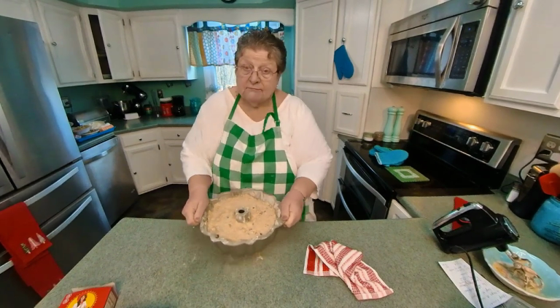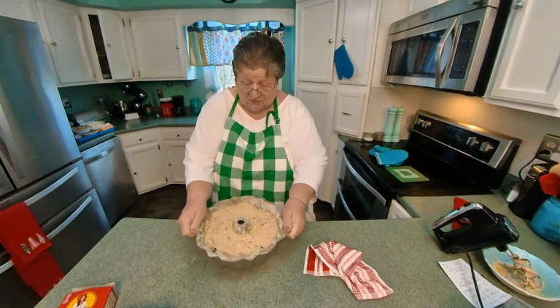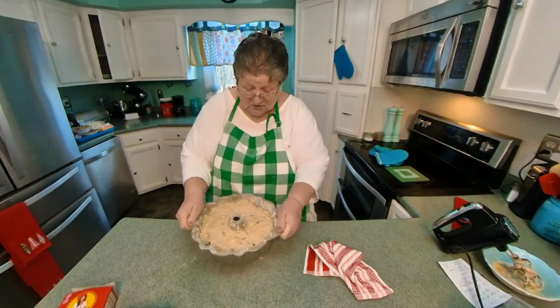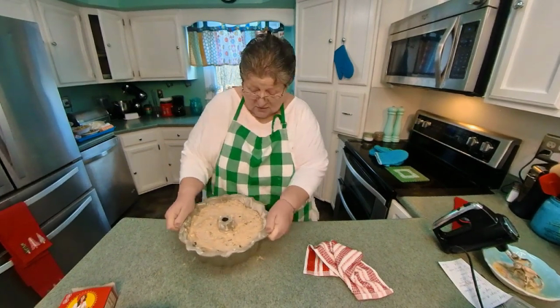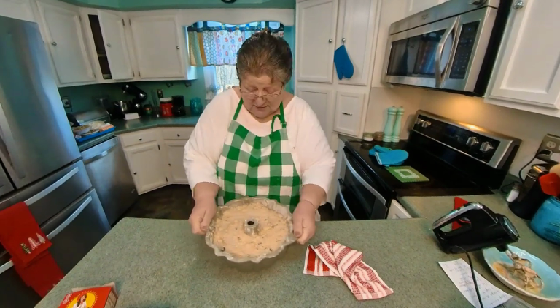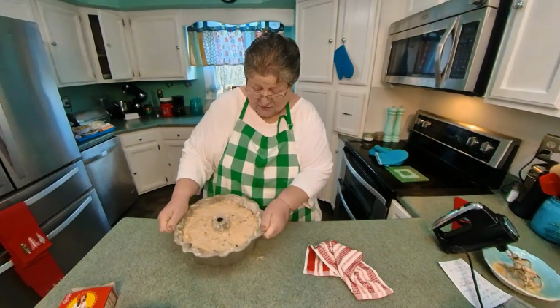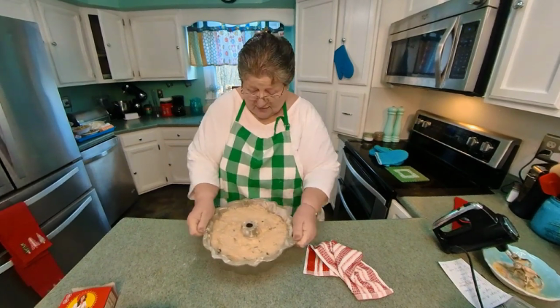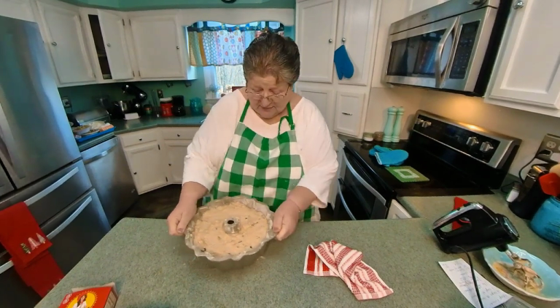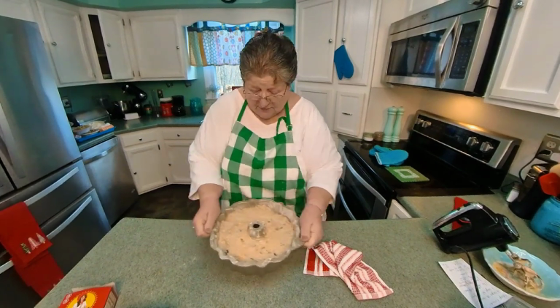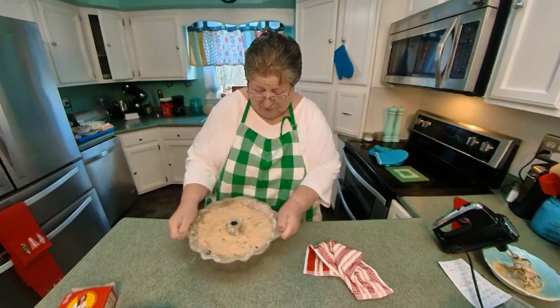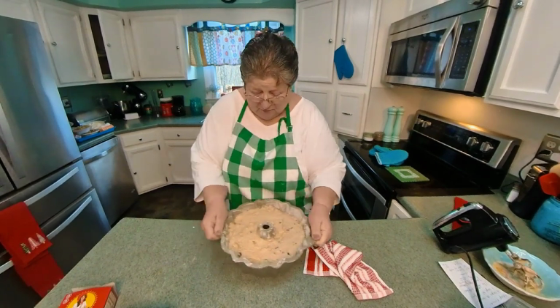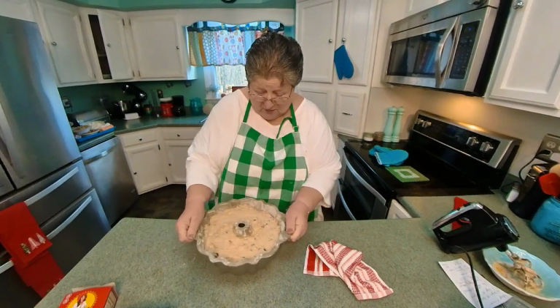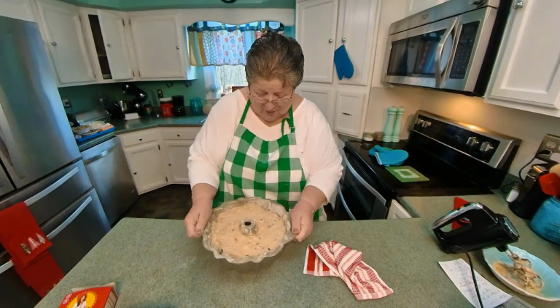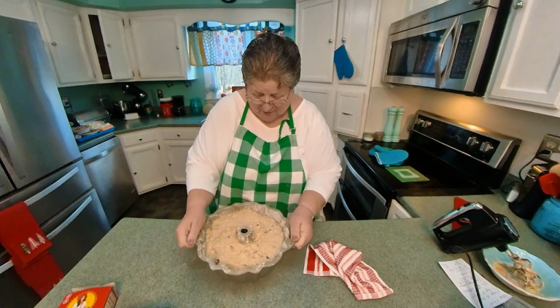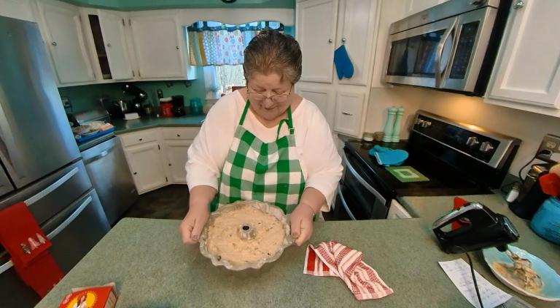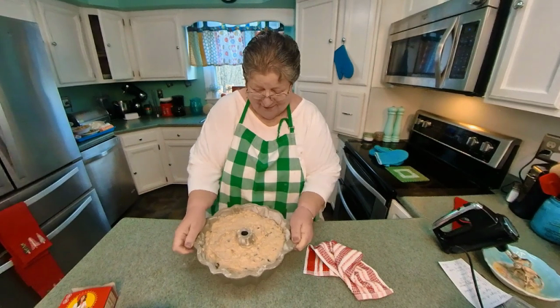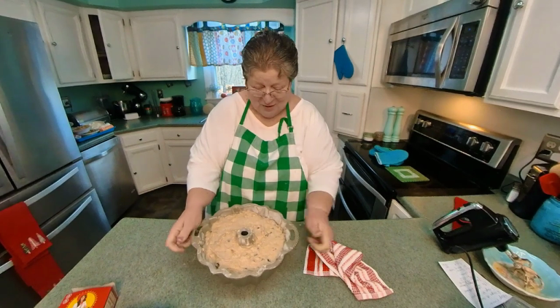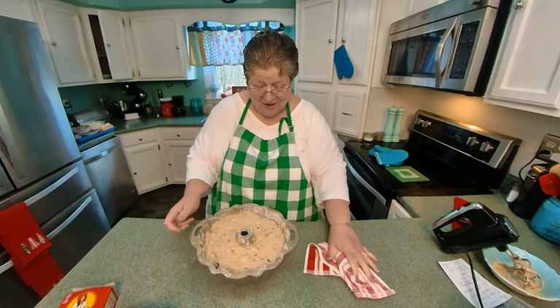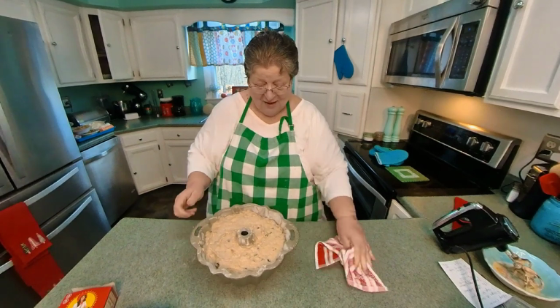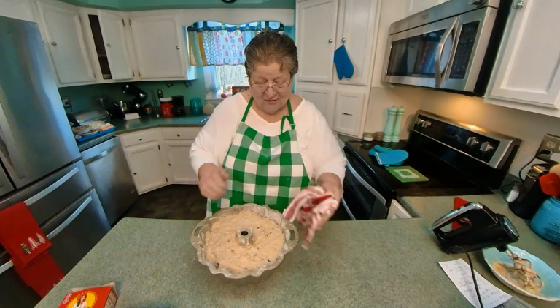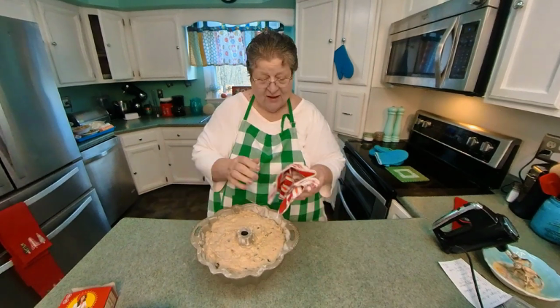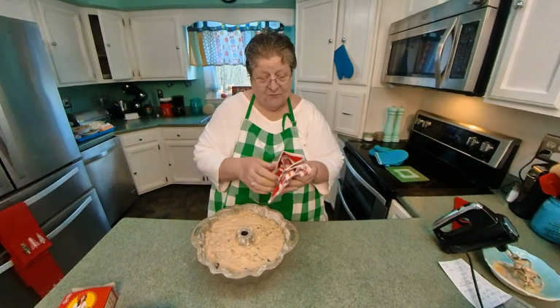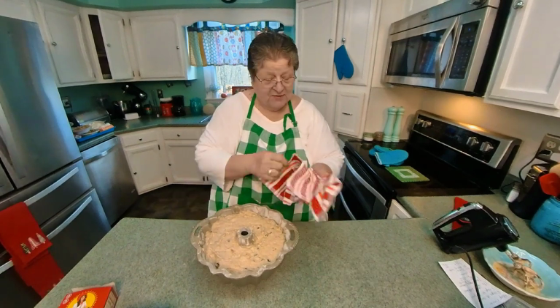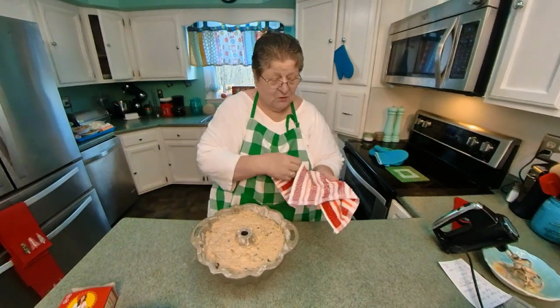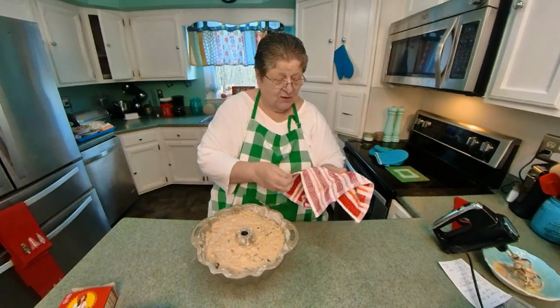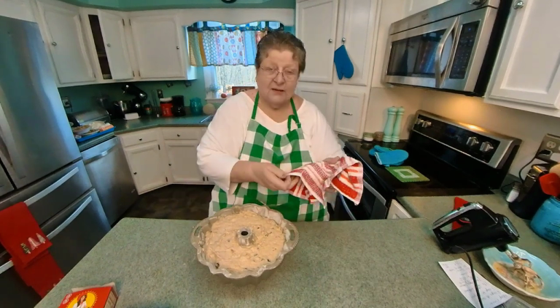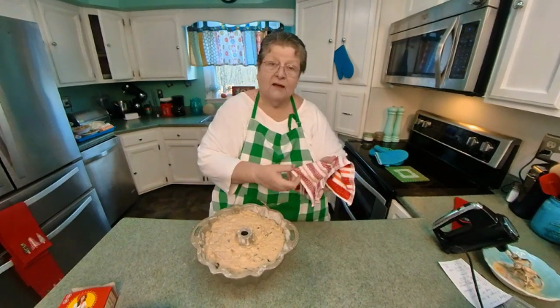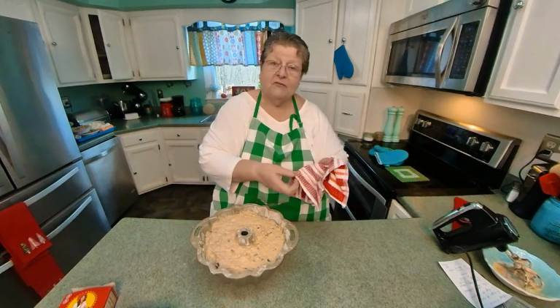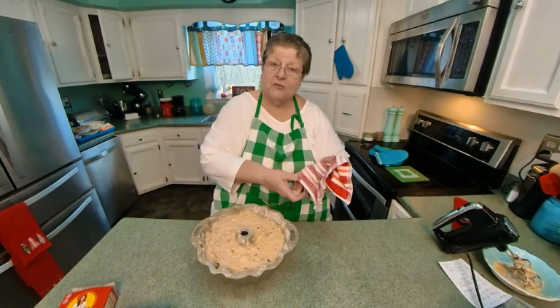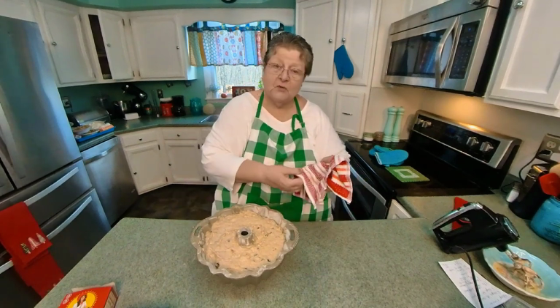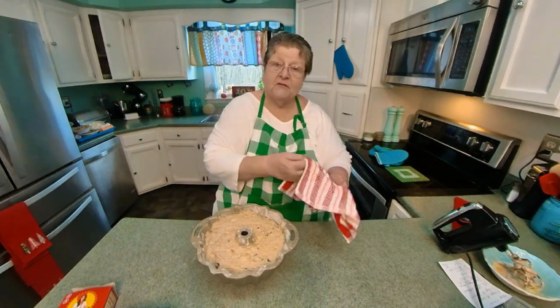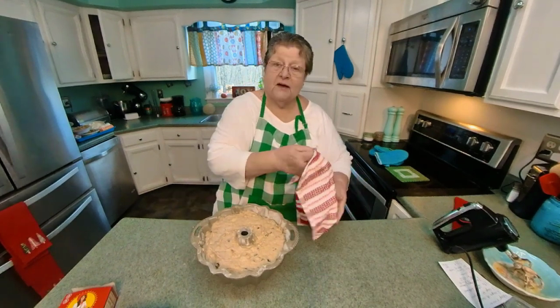This is a good exercise! Okay, it's going into the oven at 325.